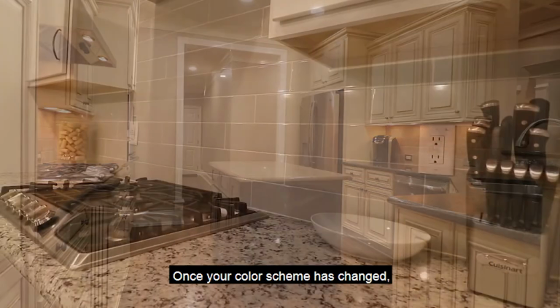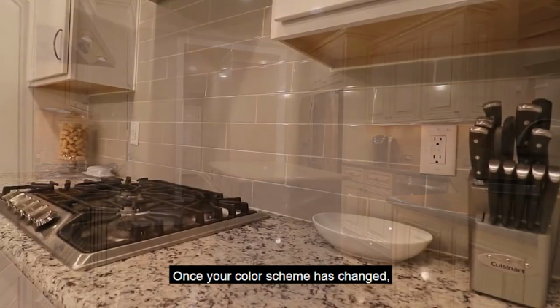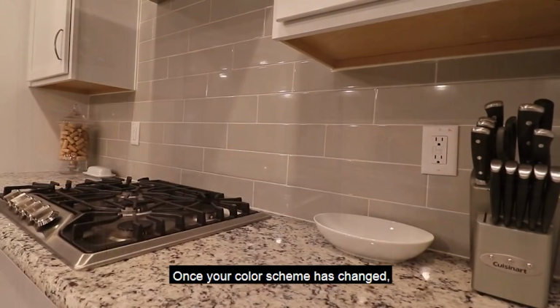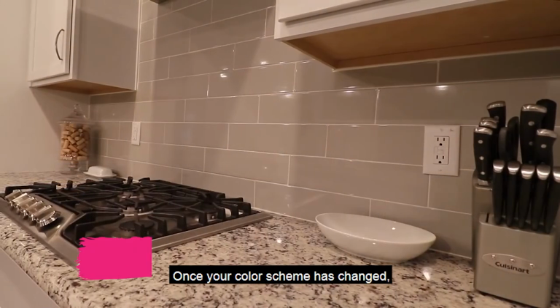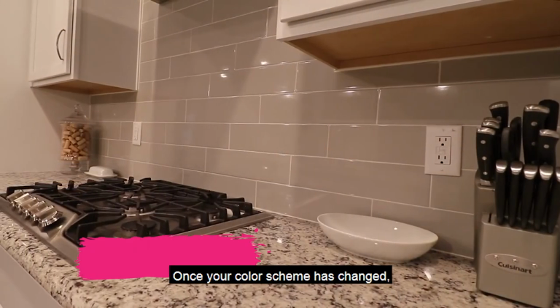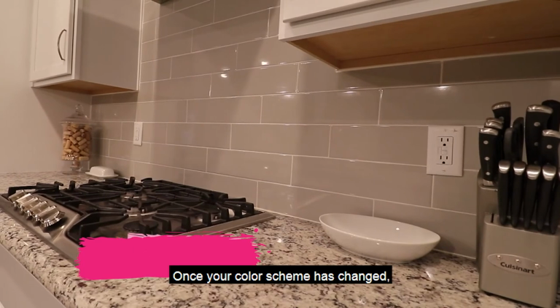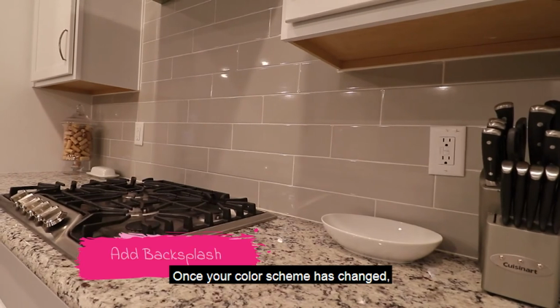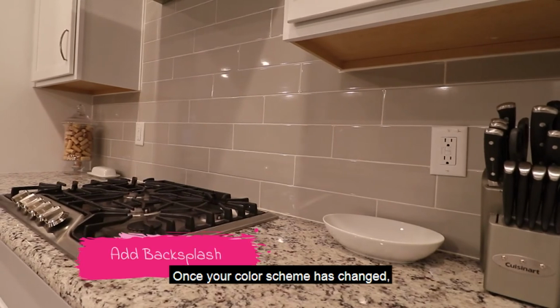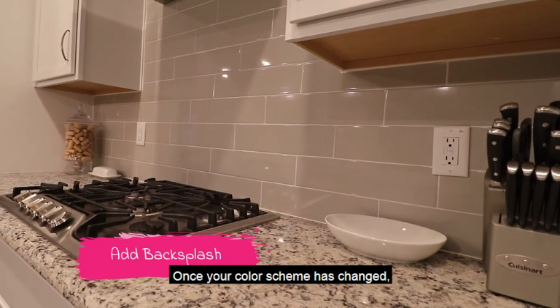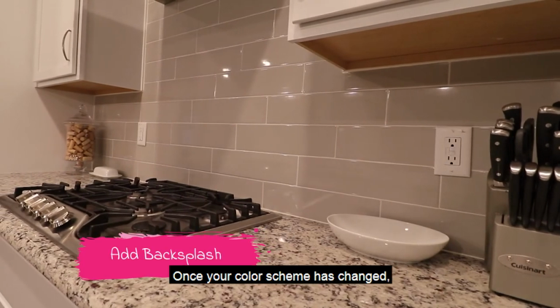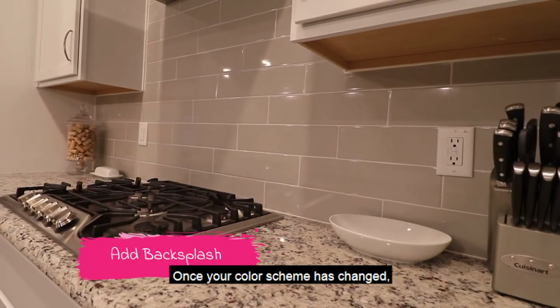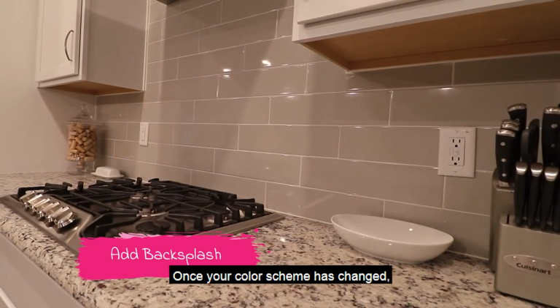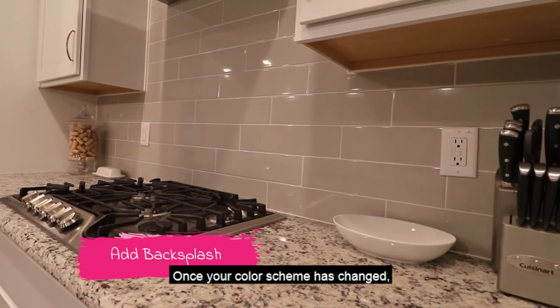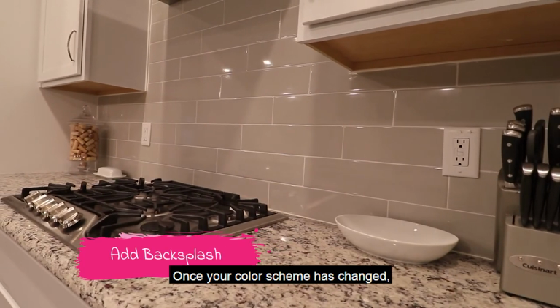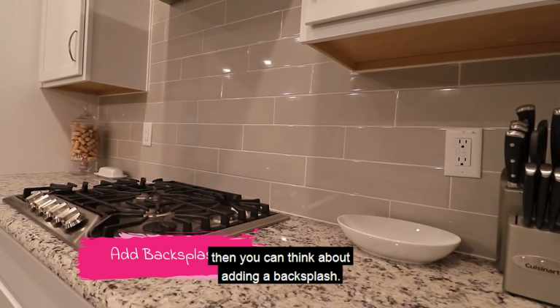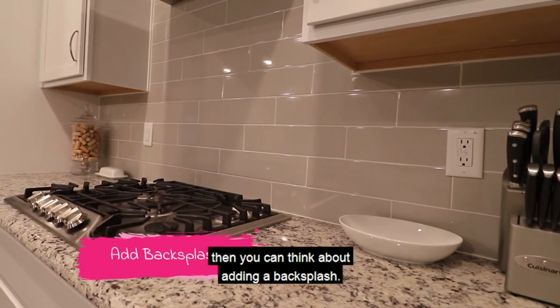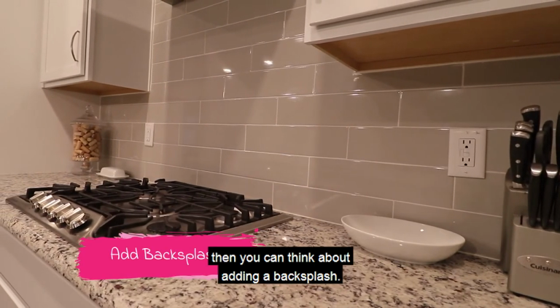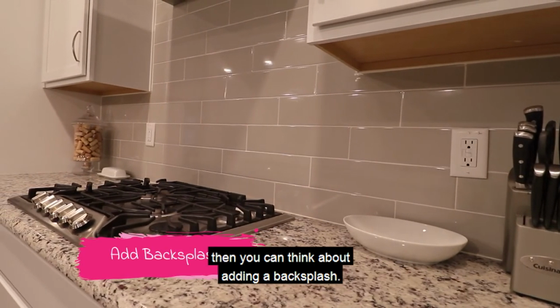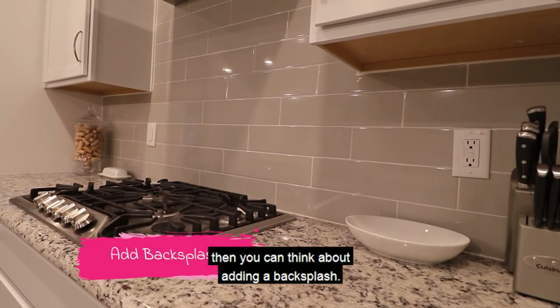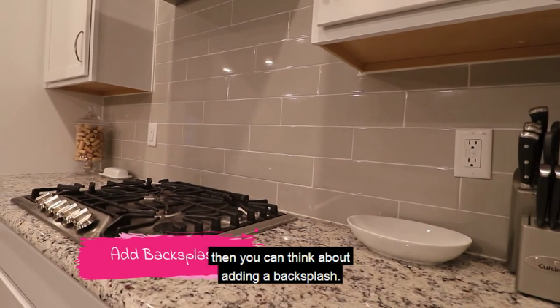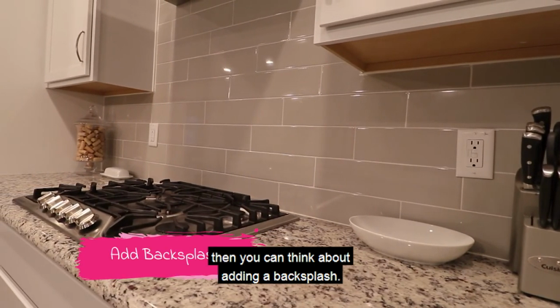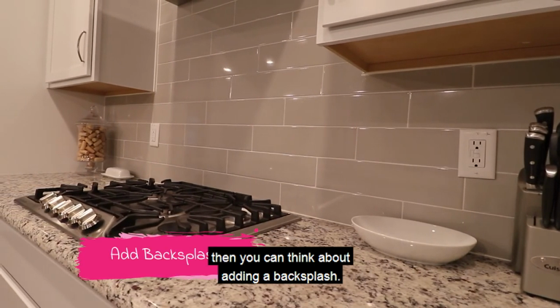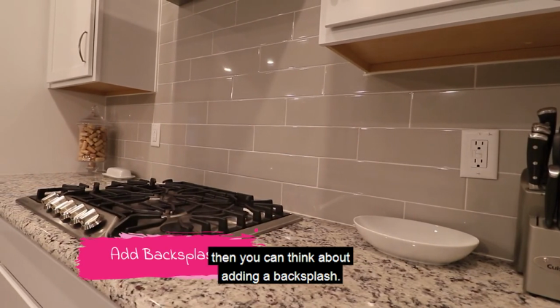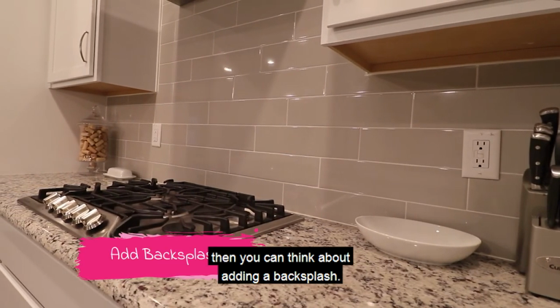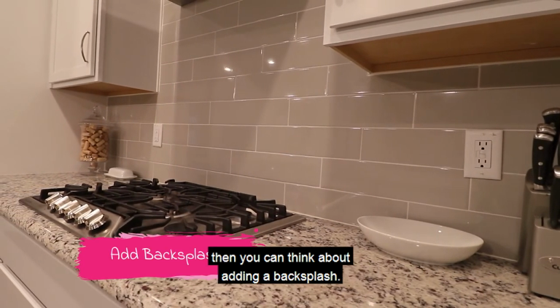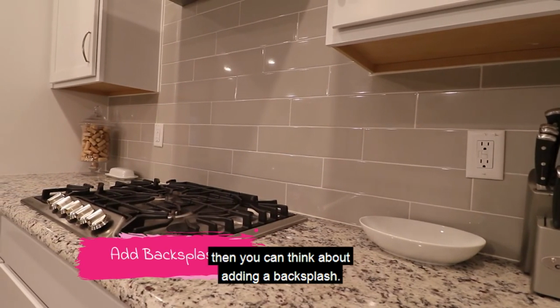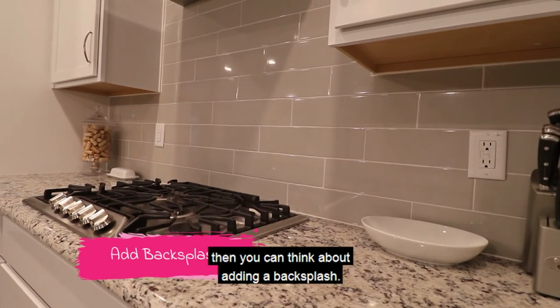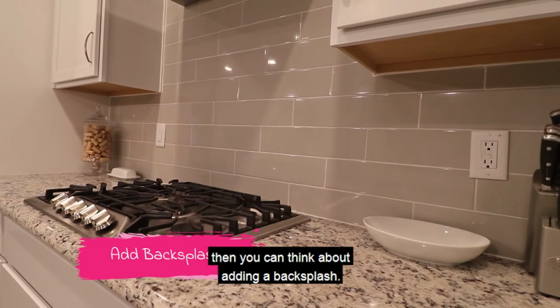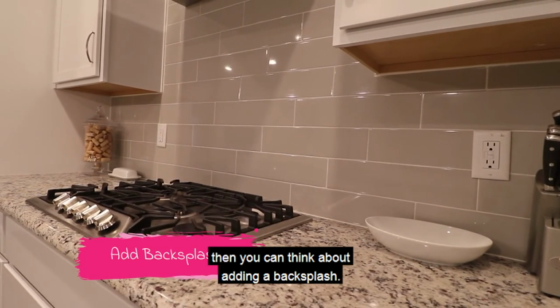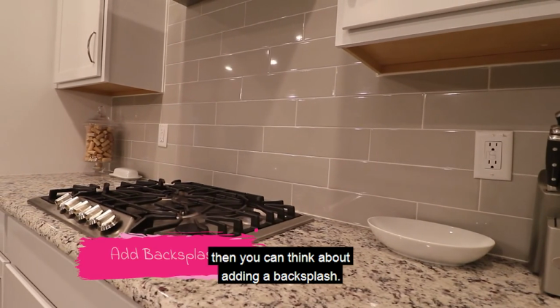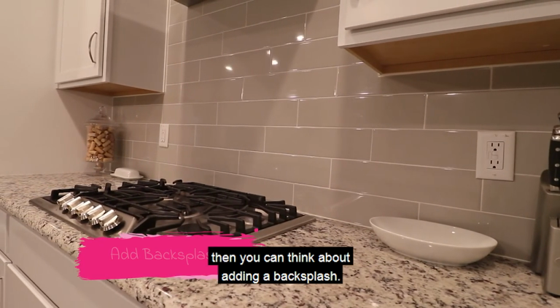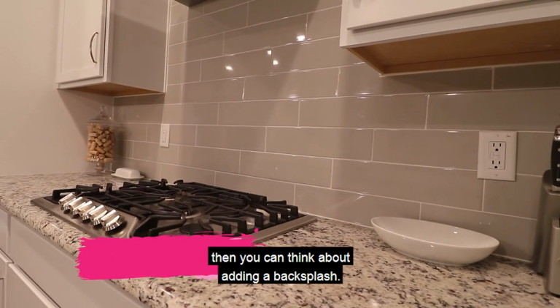Once your color scheme is changed, then you can think about adding a backsplash.